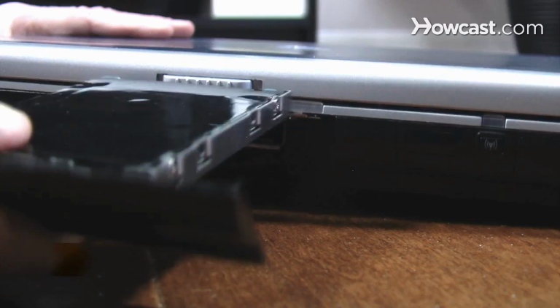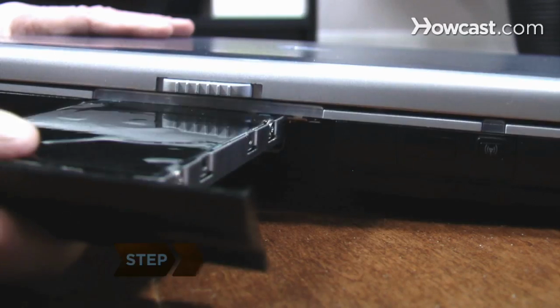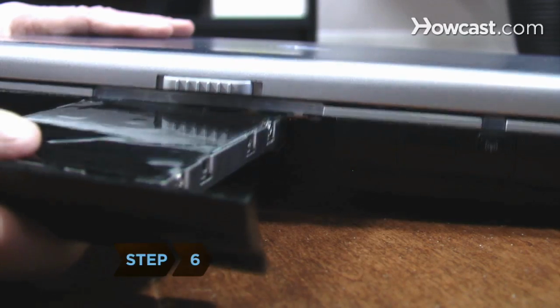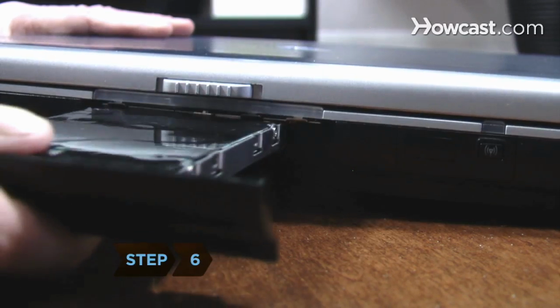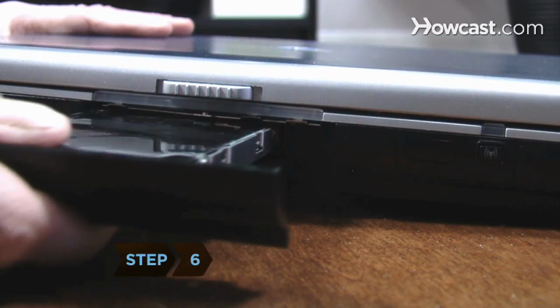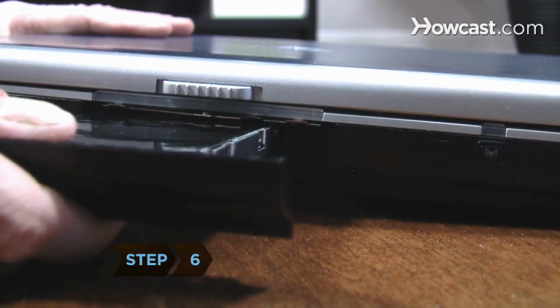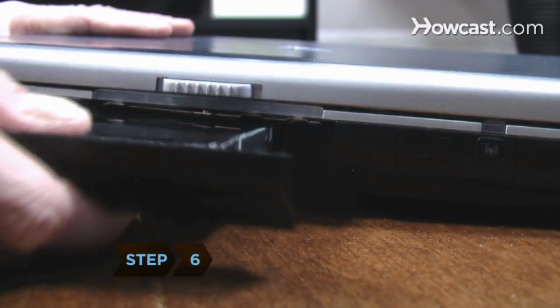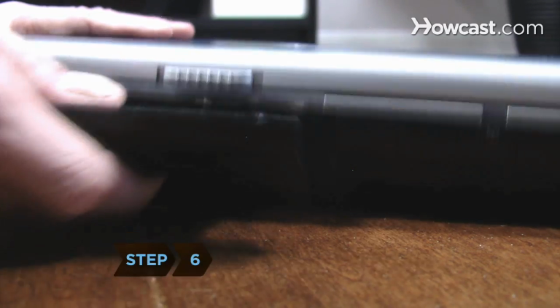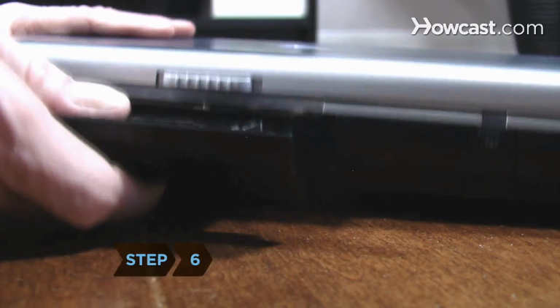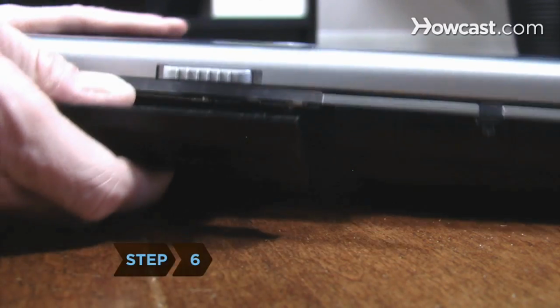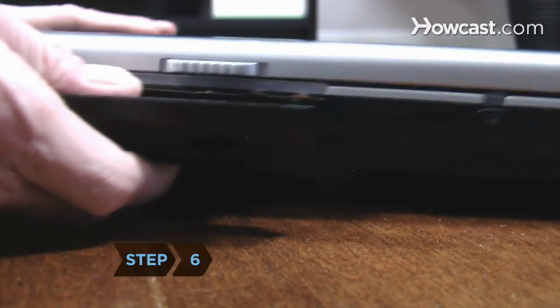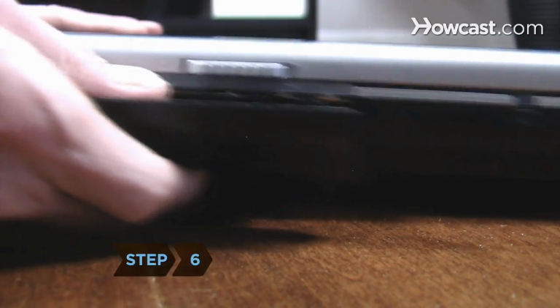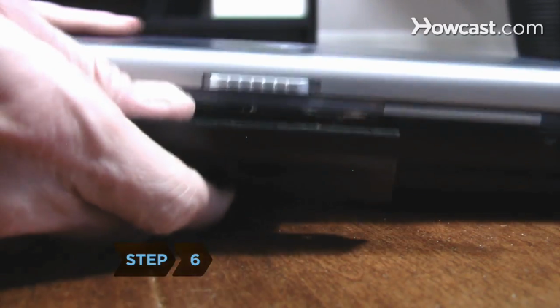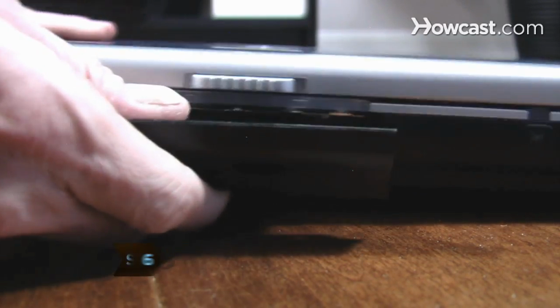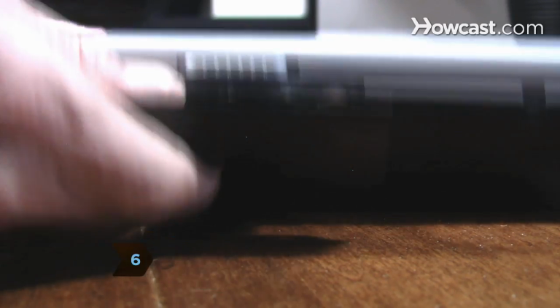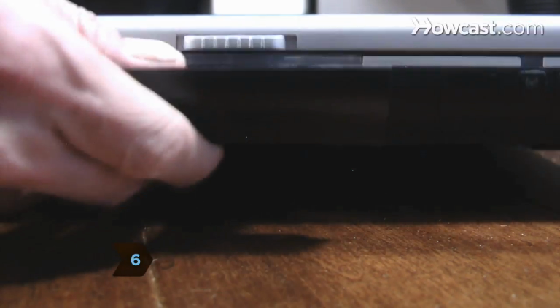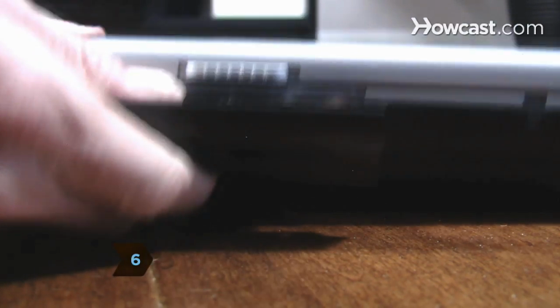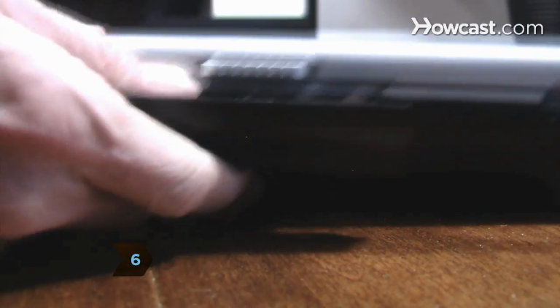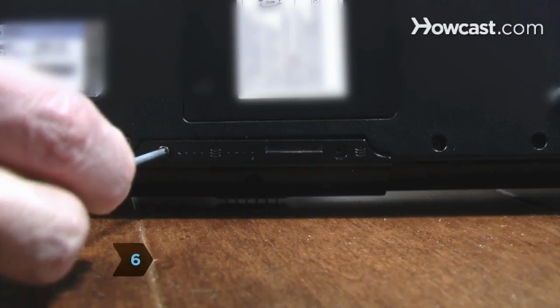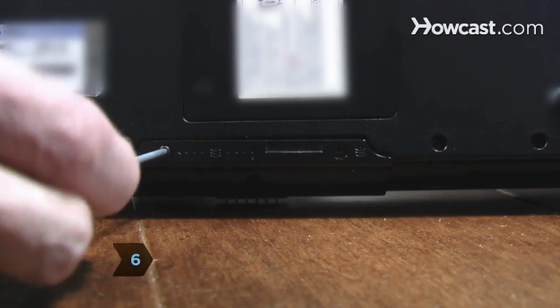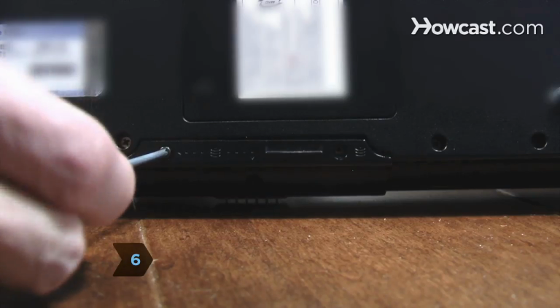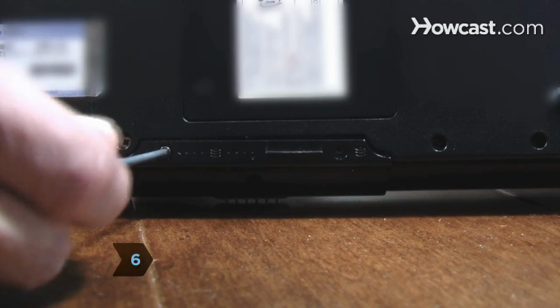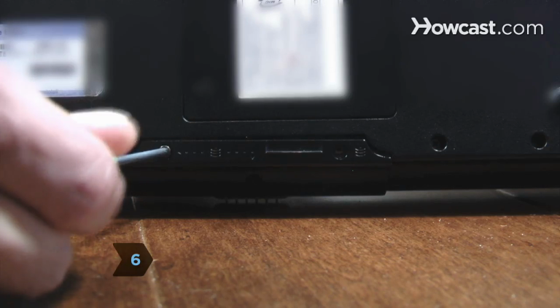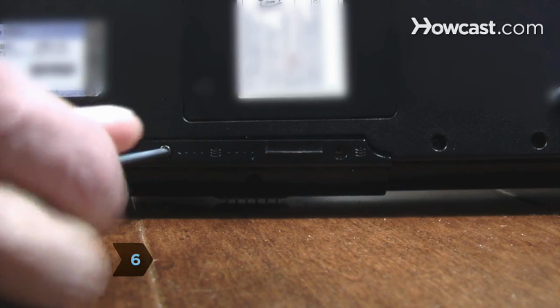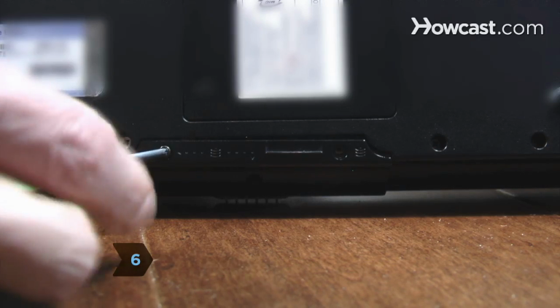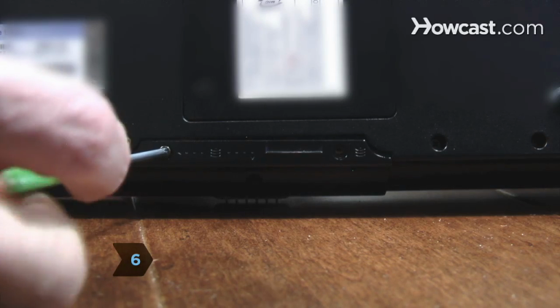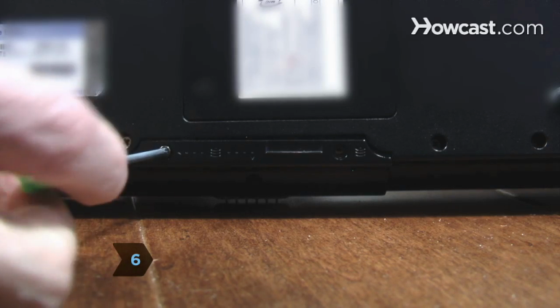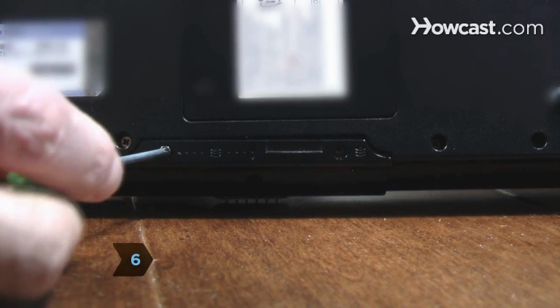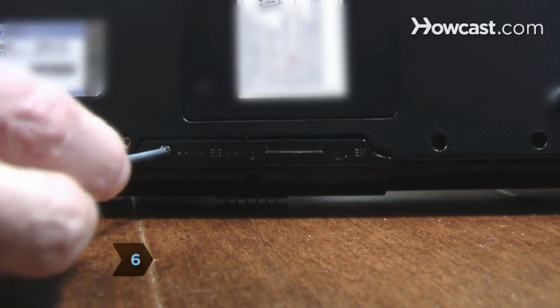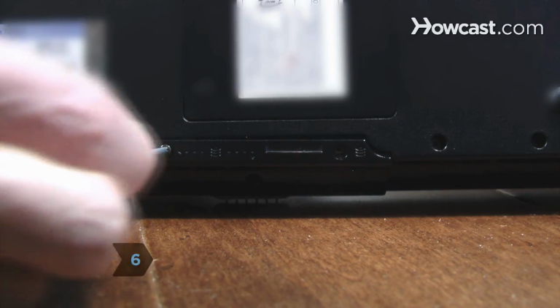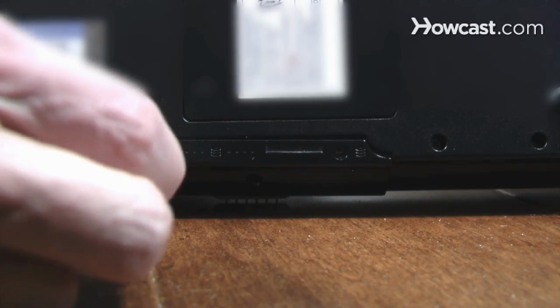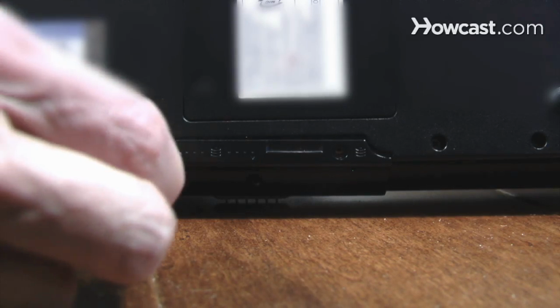Step 6. Slide the carriage back into place in the laptop and screw the access panel back on.